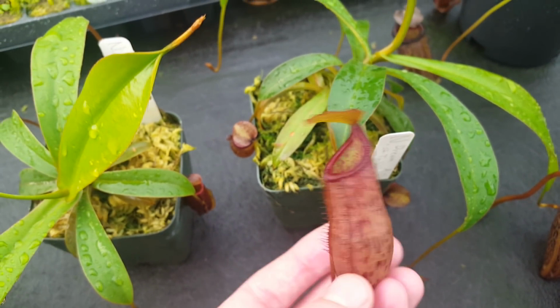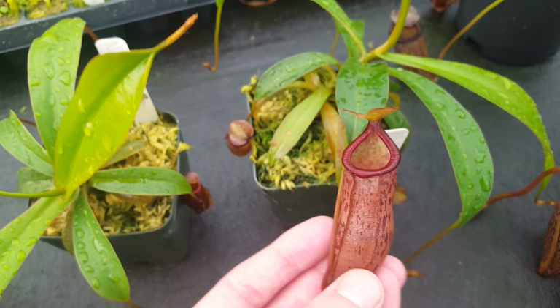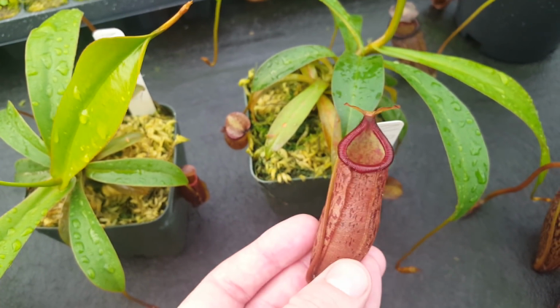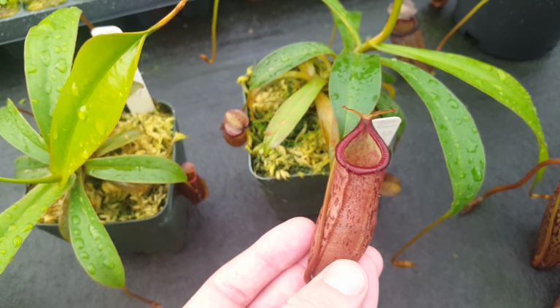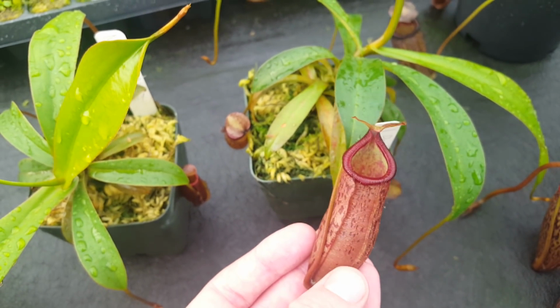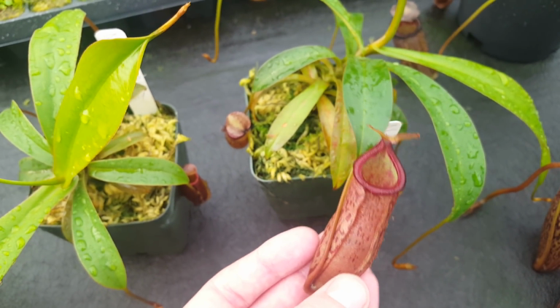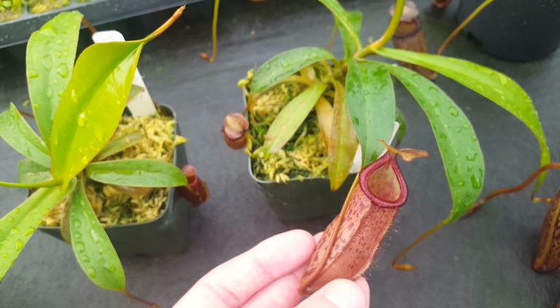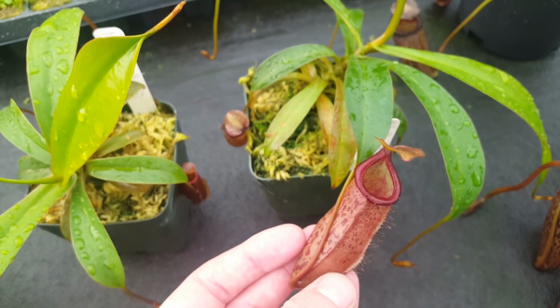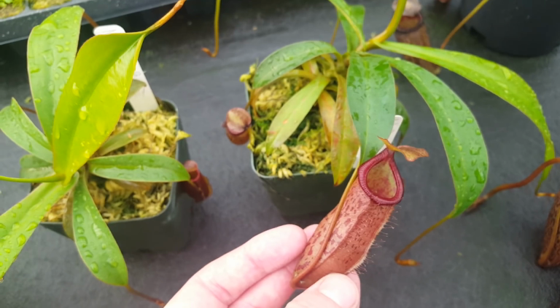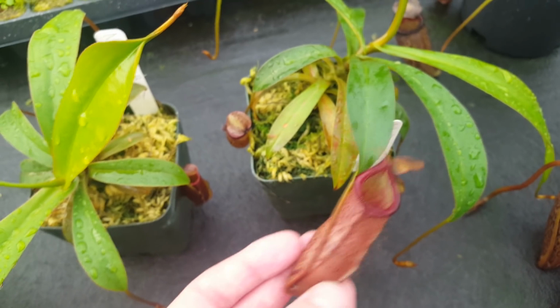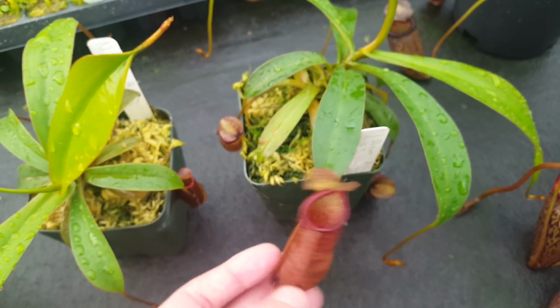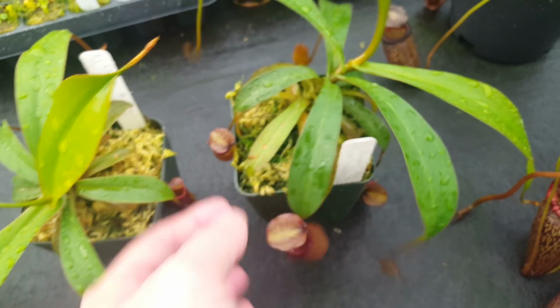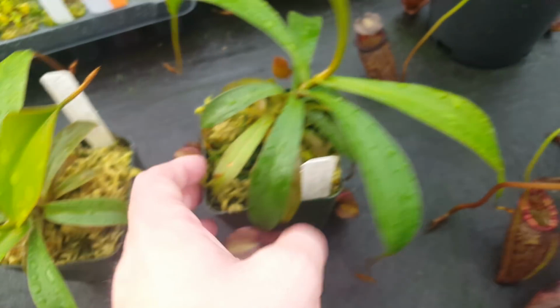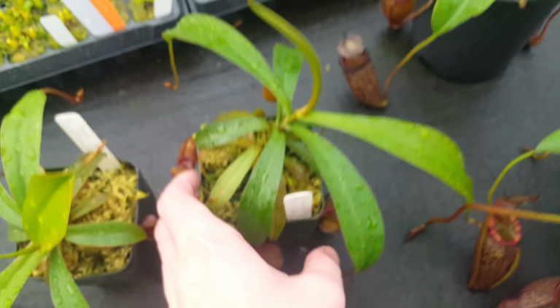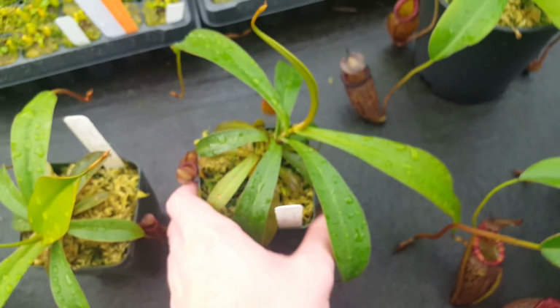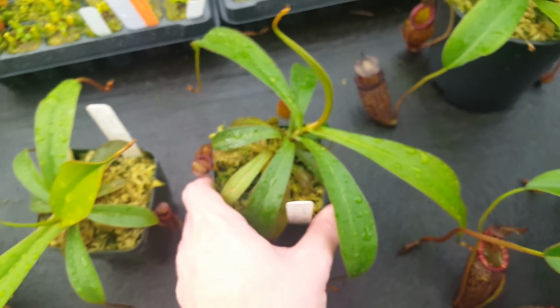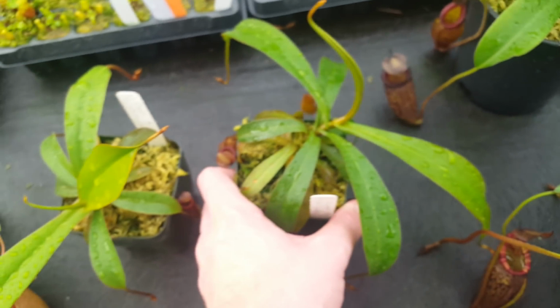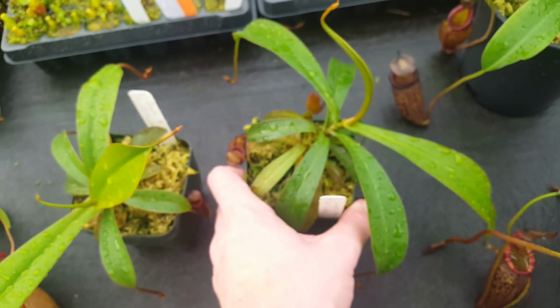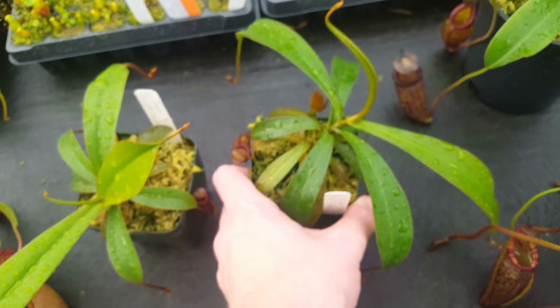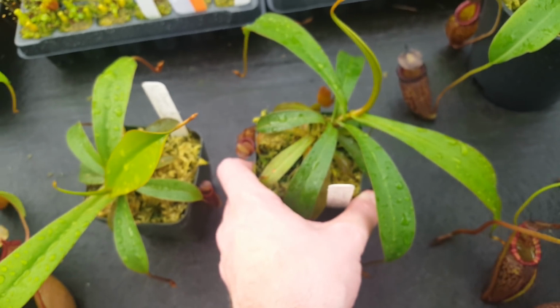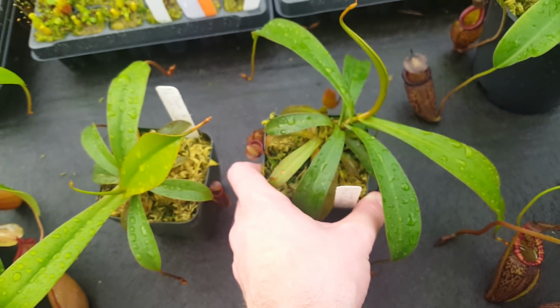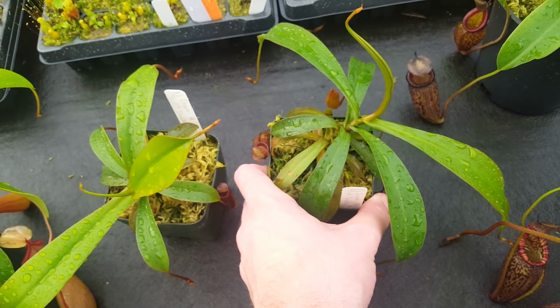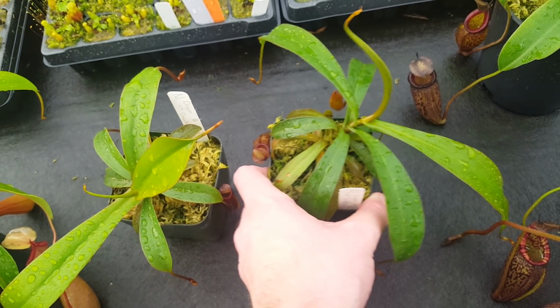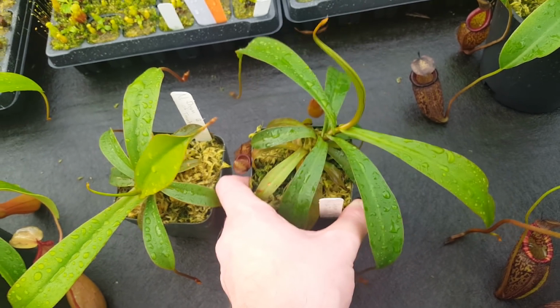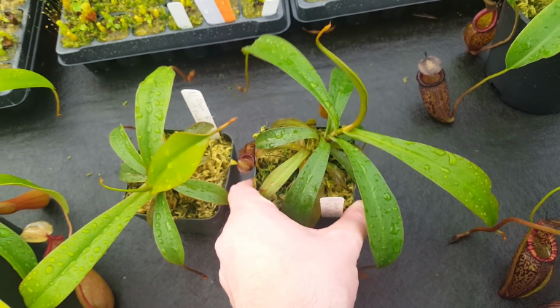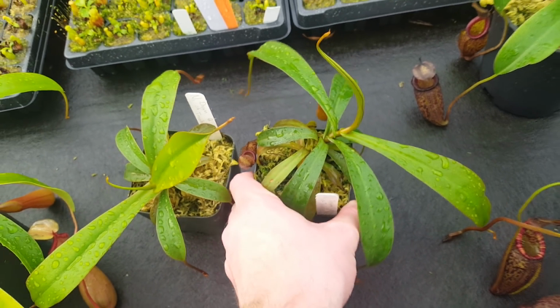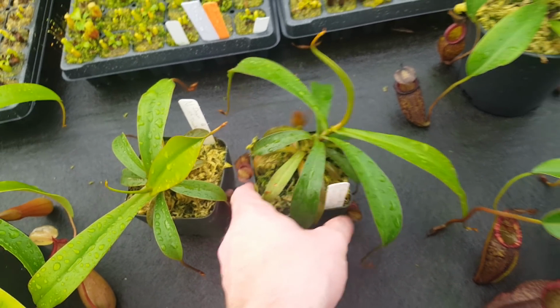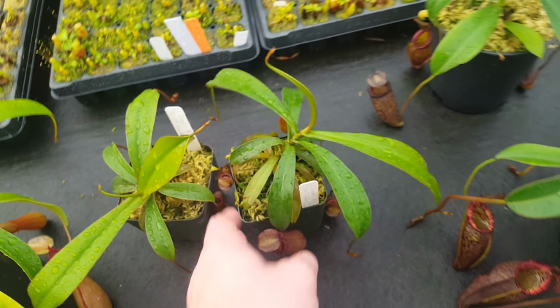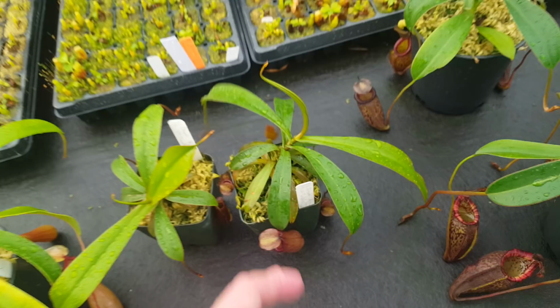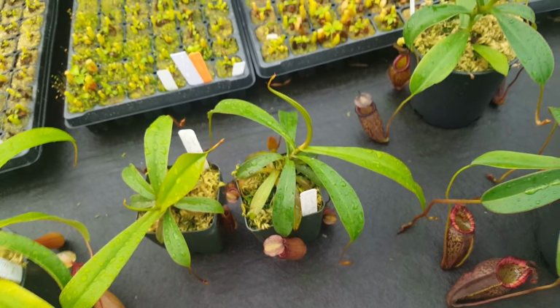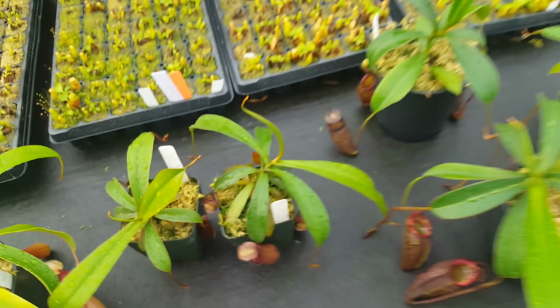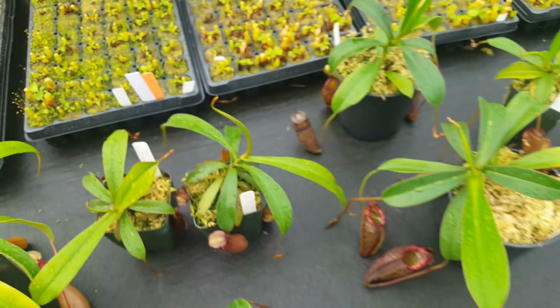Pretty cute. Looks kind of like a Nepenthes Alba, something in that complex. It started a leaf jump, so maybe the subsequent pitchers will look a little bit more impressive.